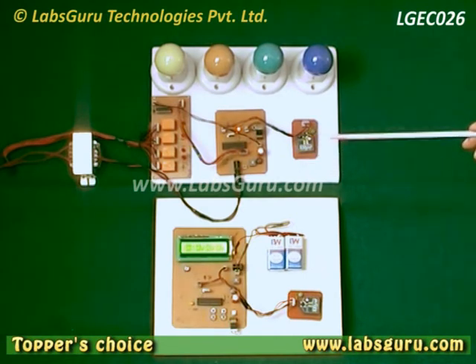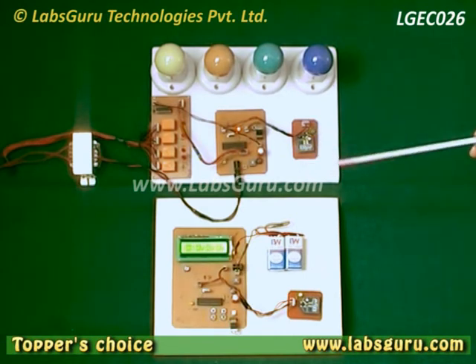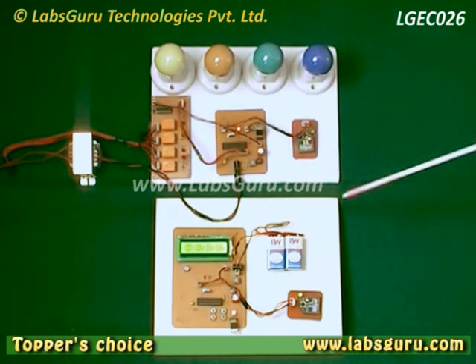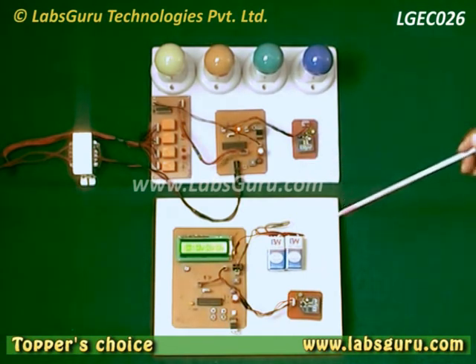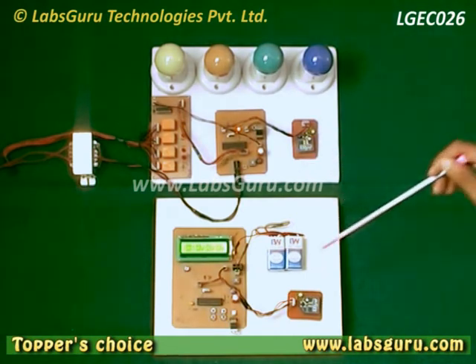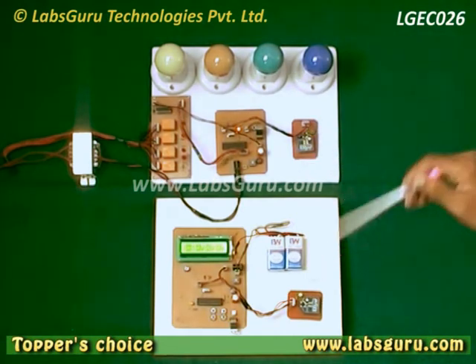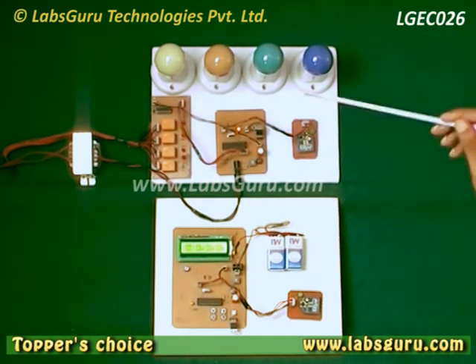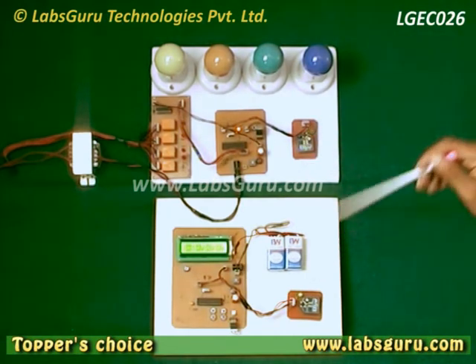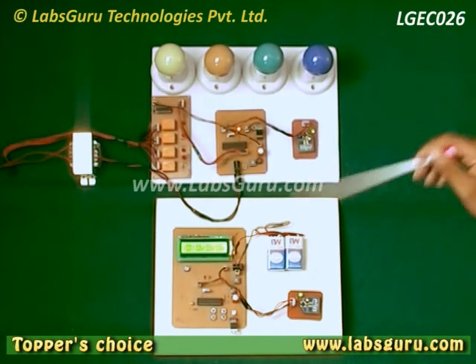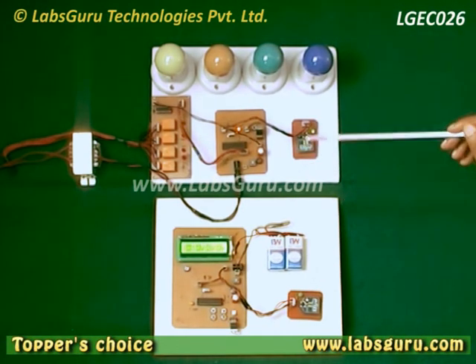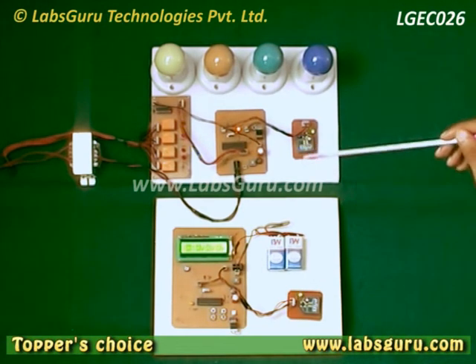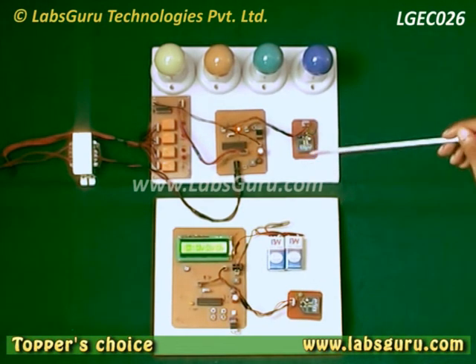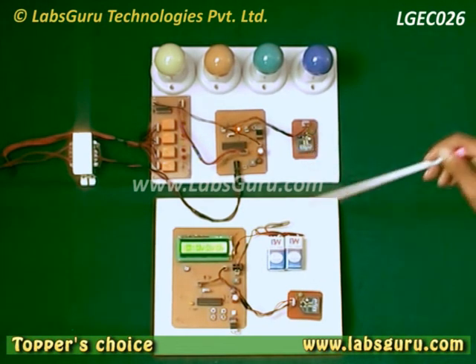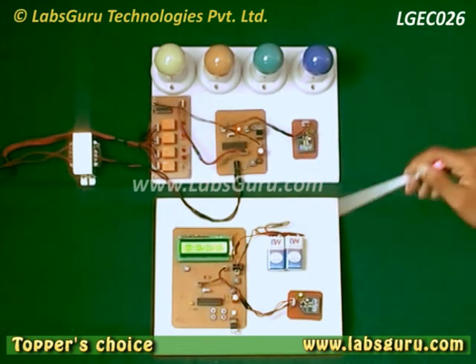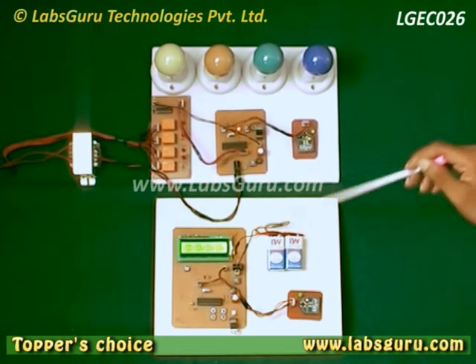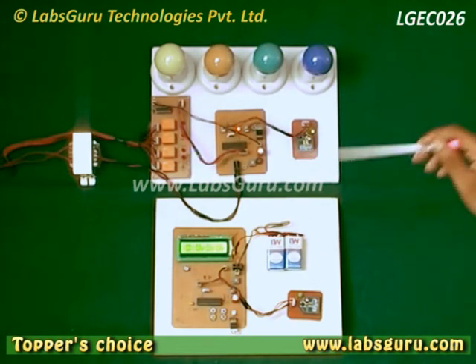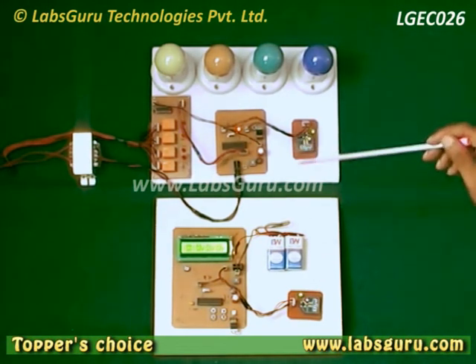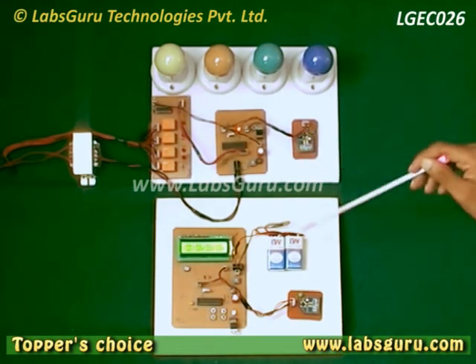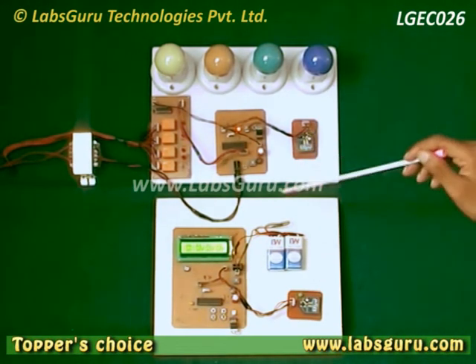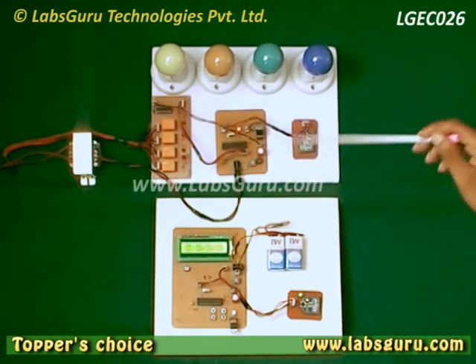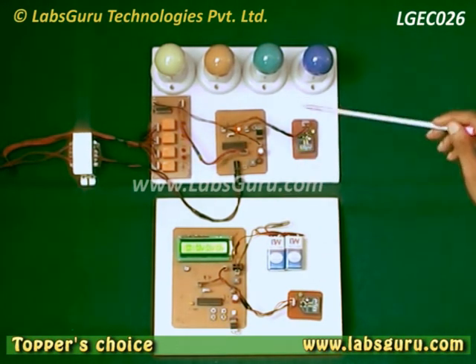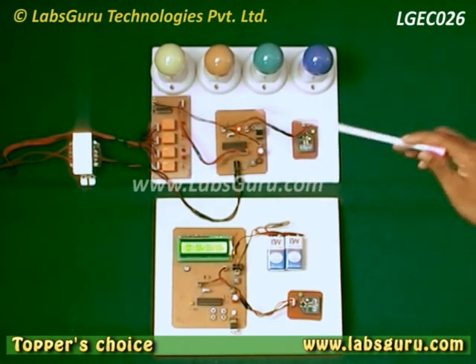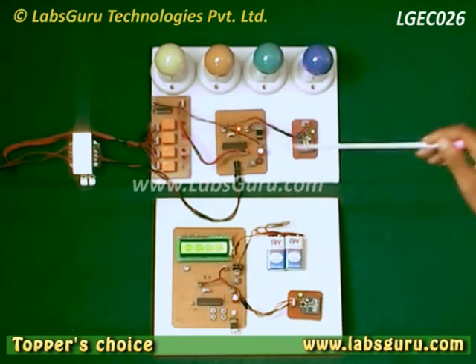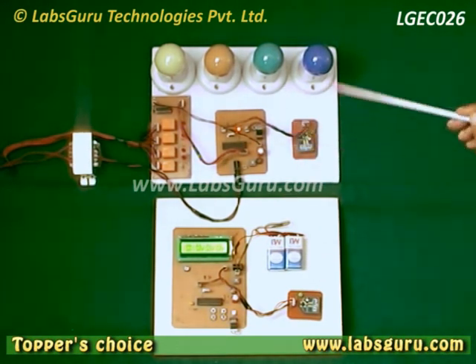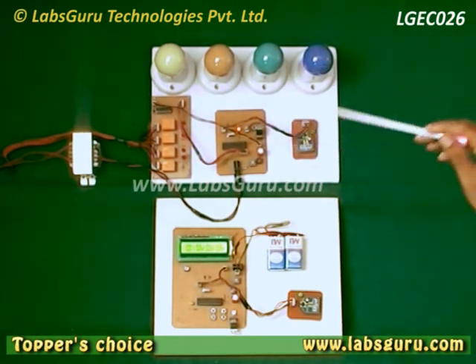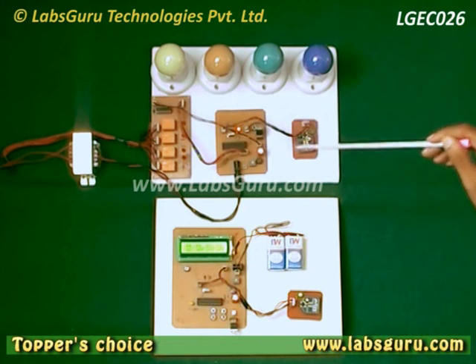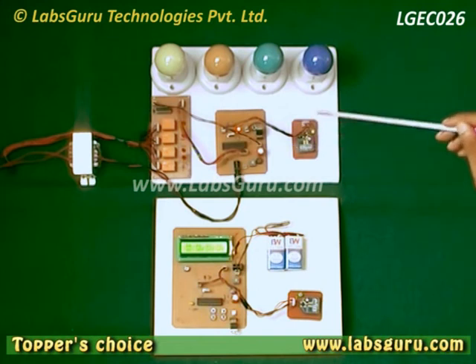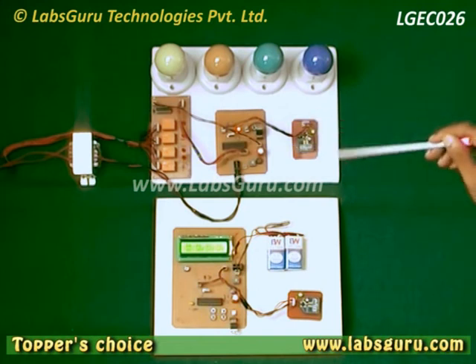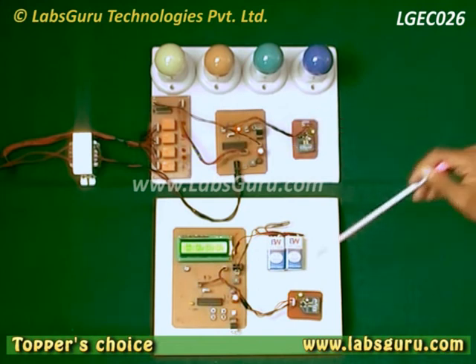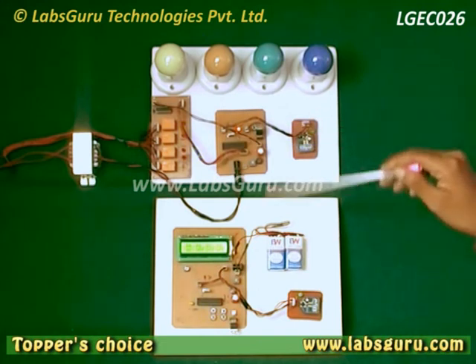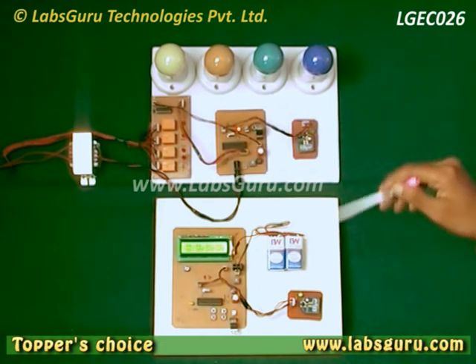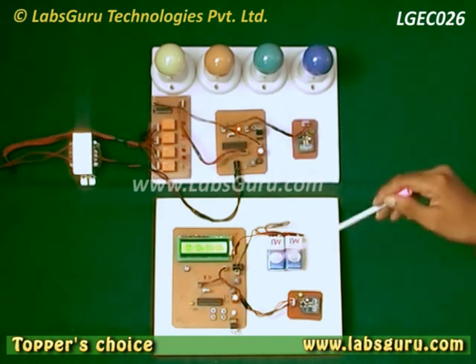Hence, we can say that we can control these four devices wirelessly.